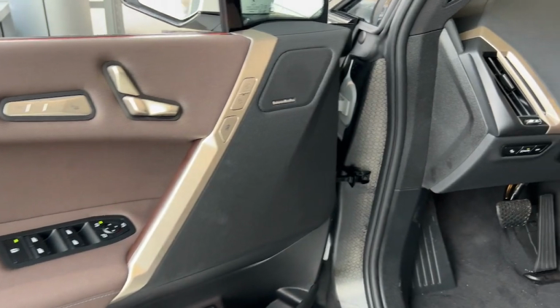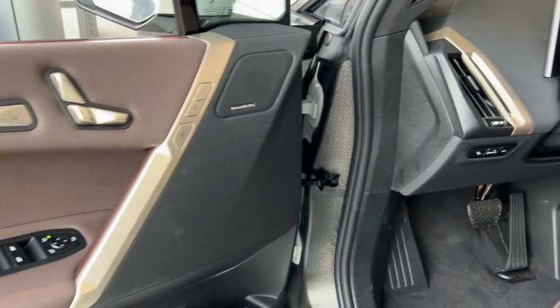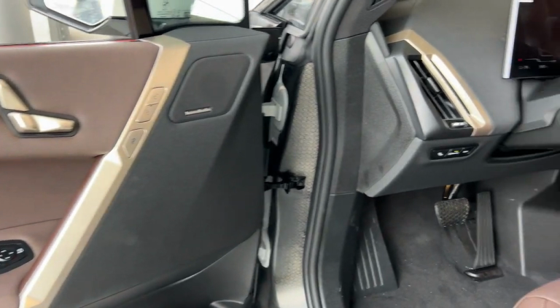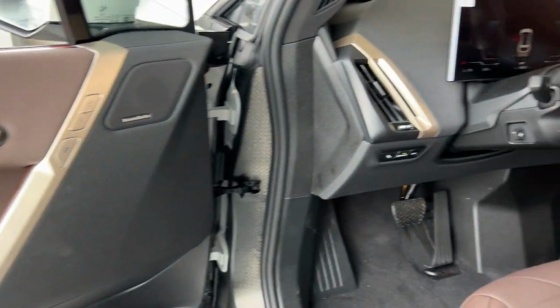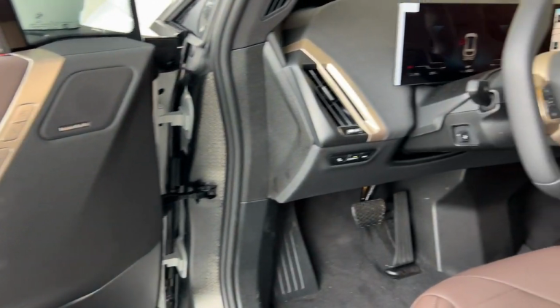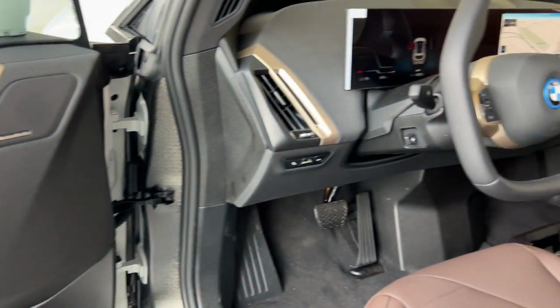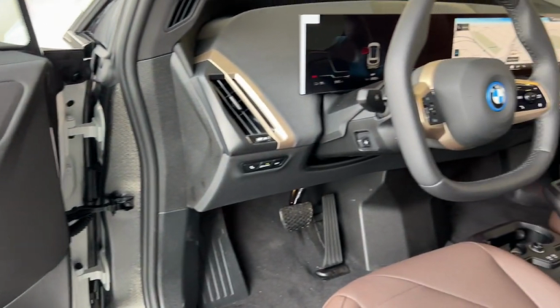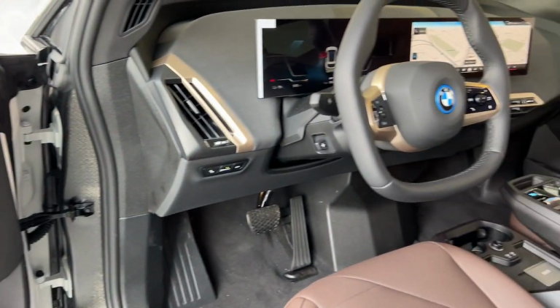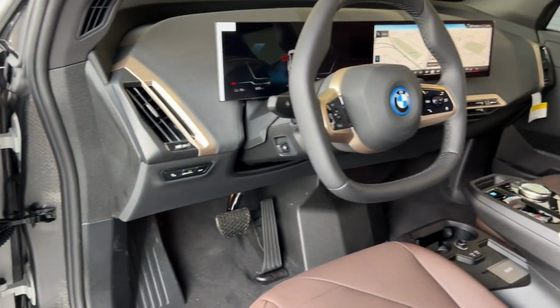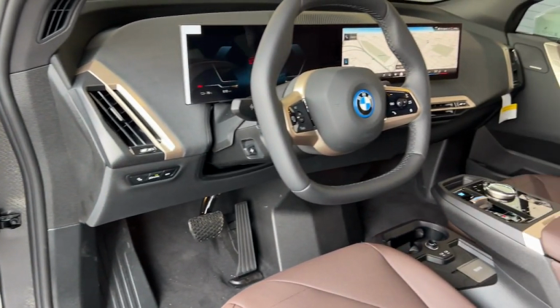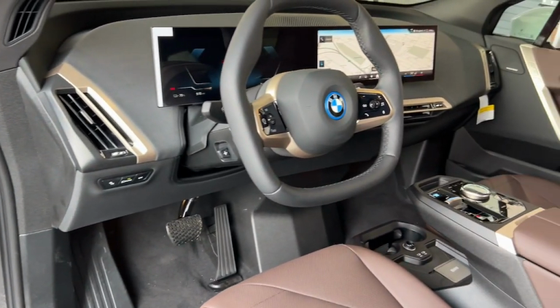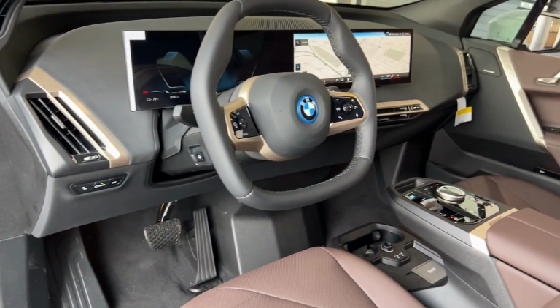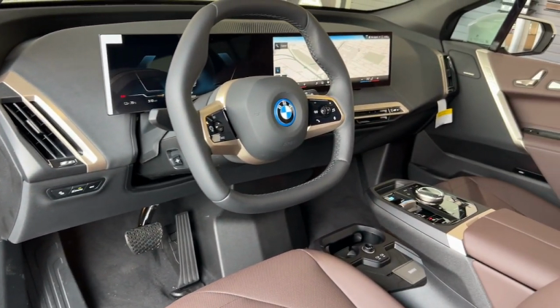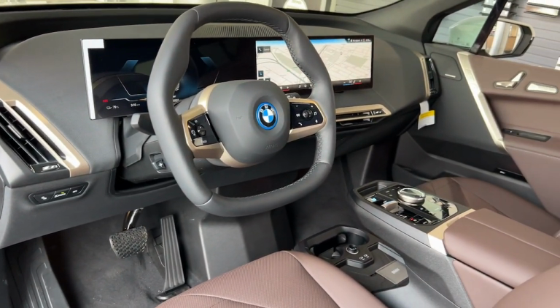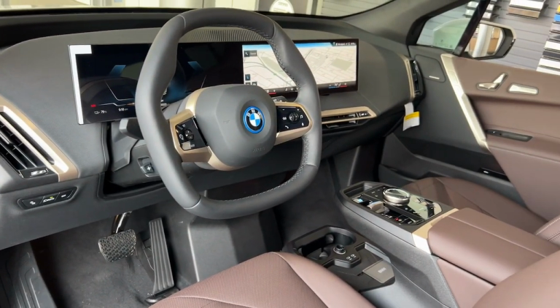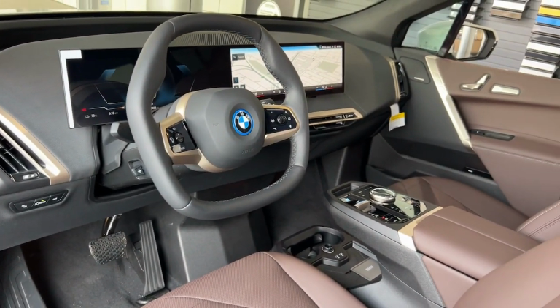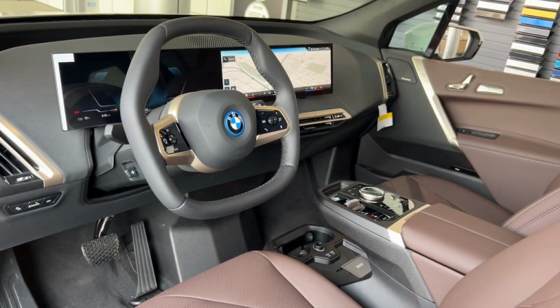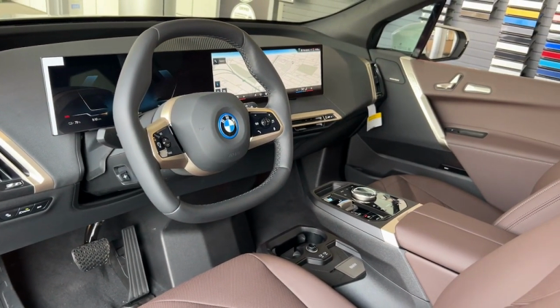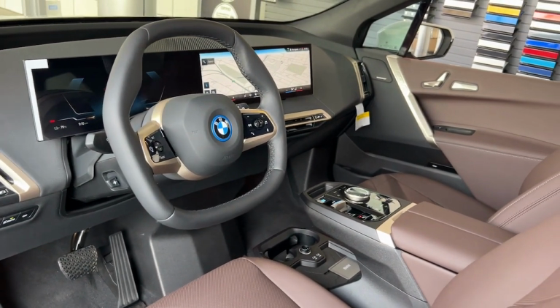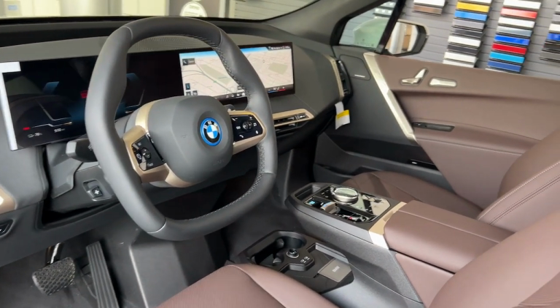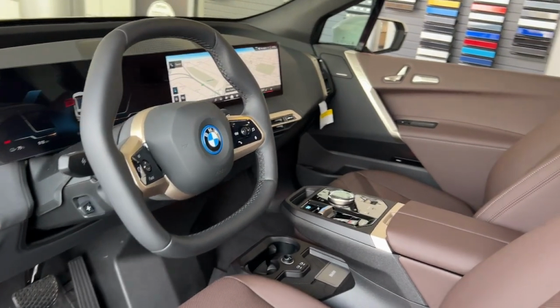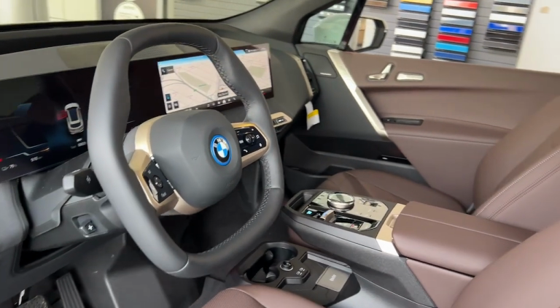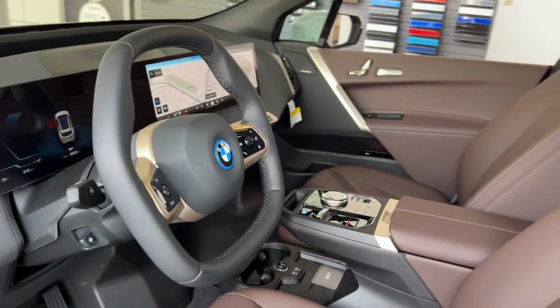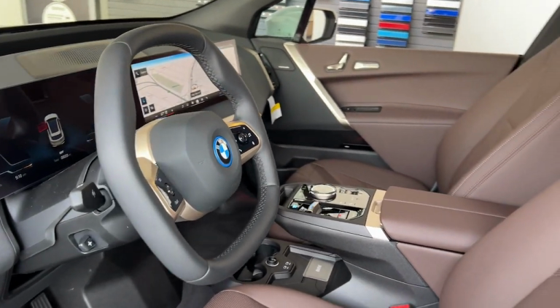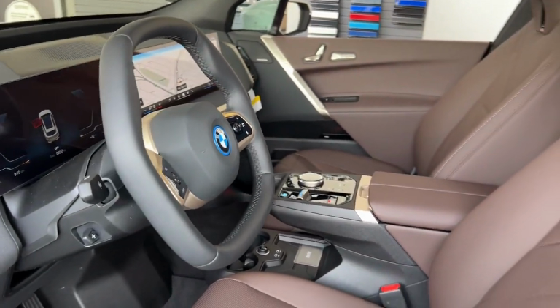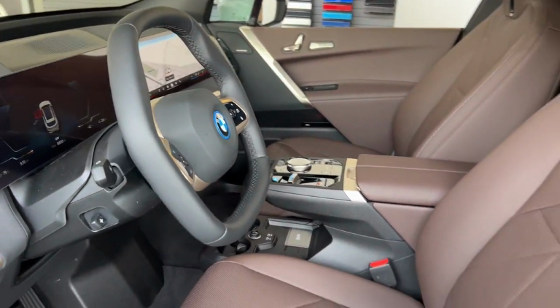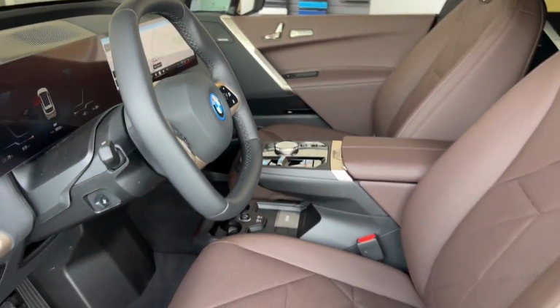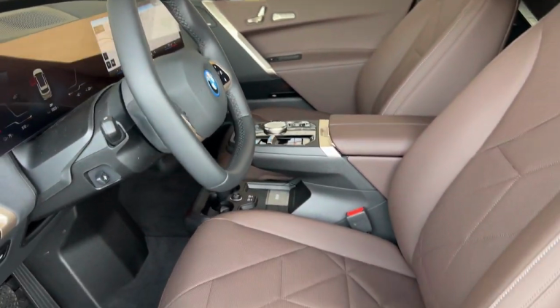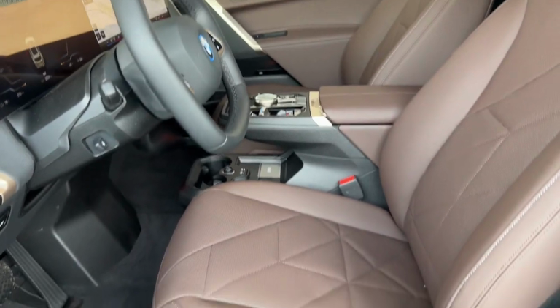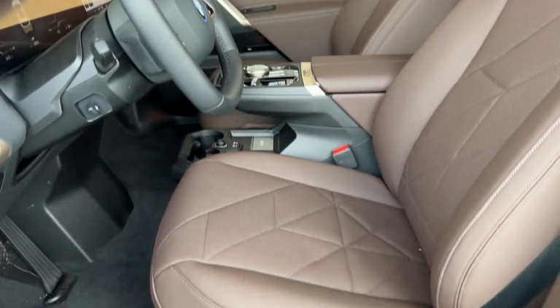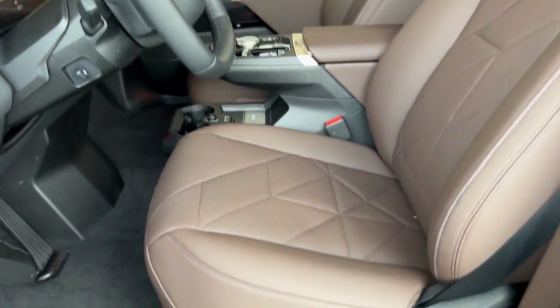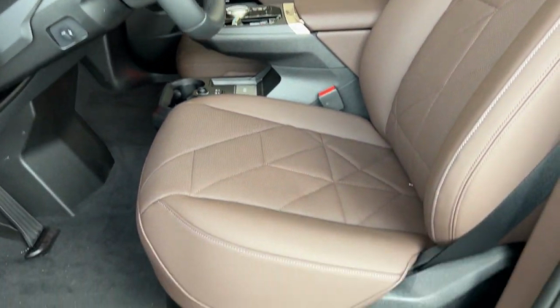Take the high road in this refined iX. Come in for a test drive. Our team will make it the best part of your day.